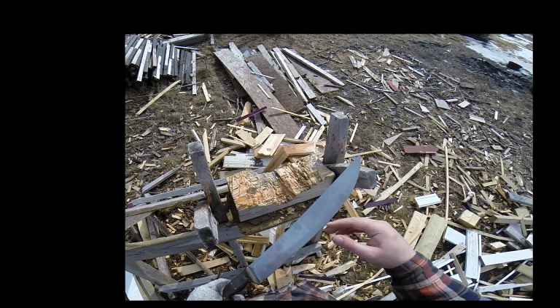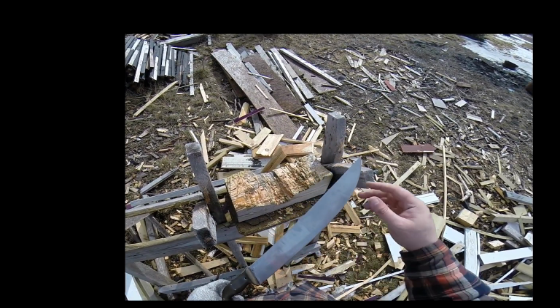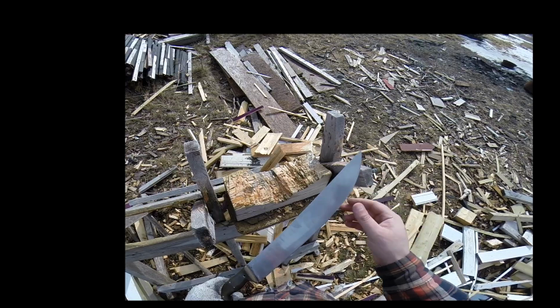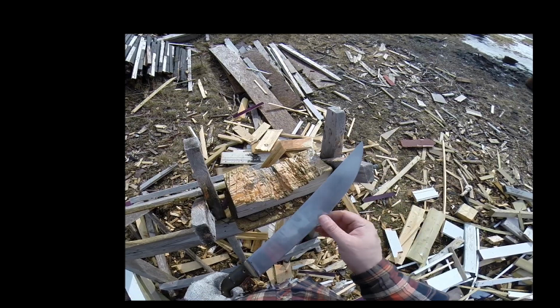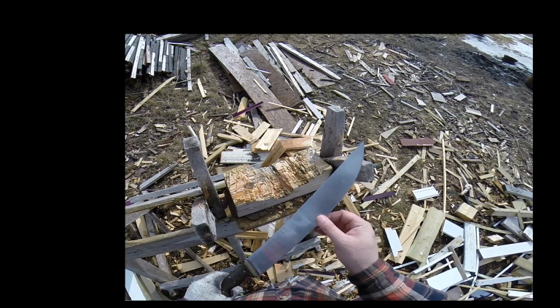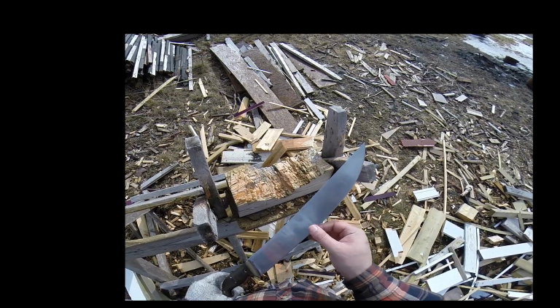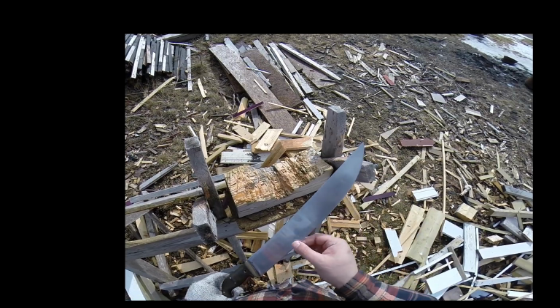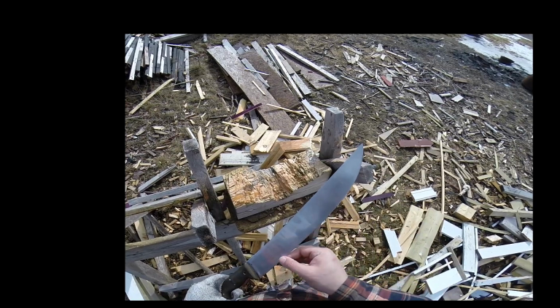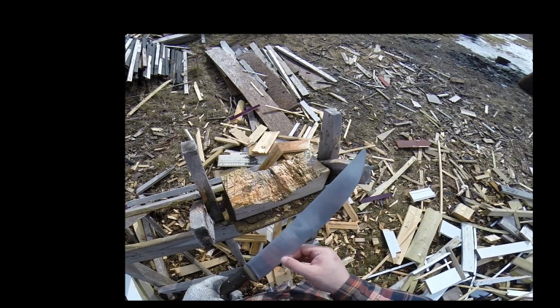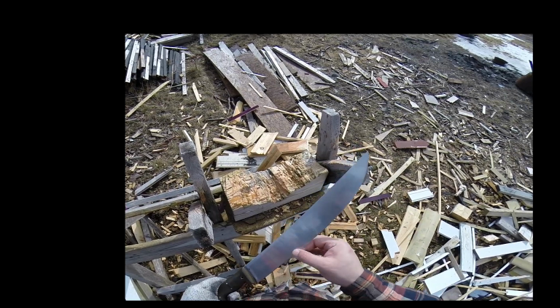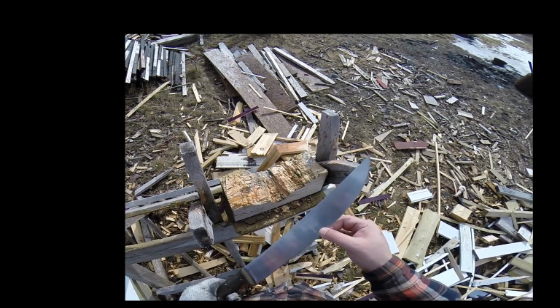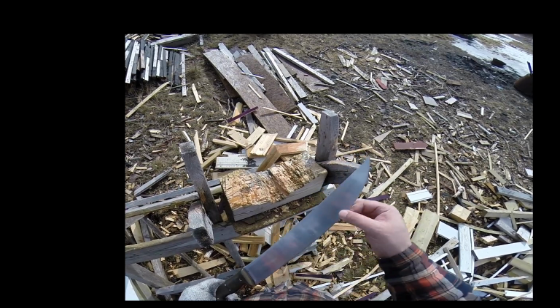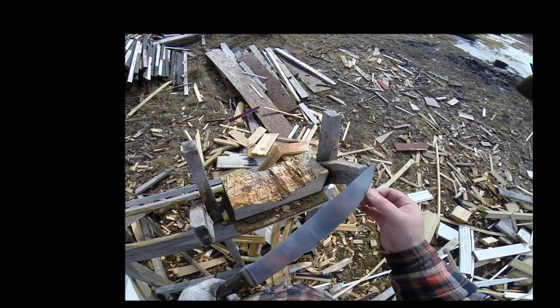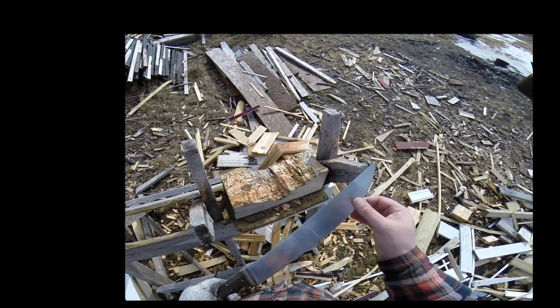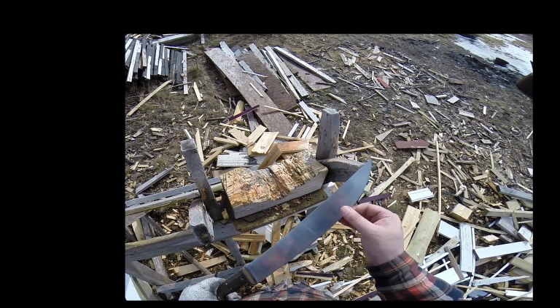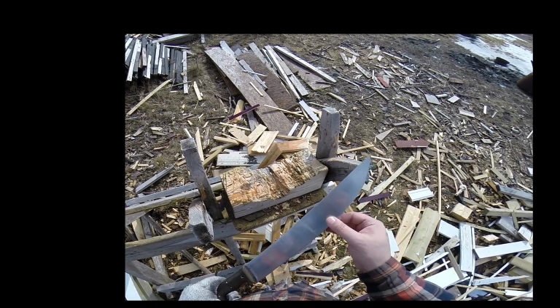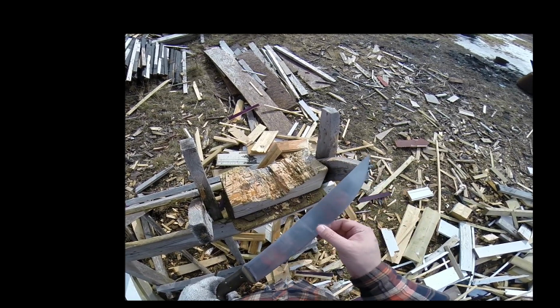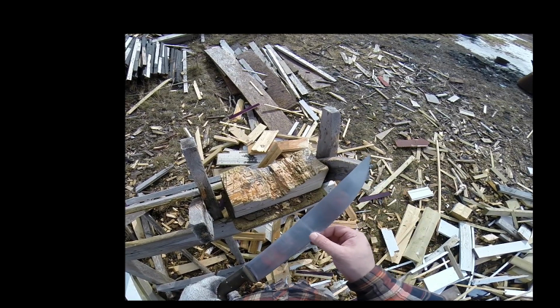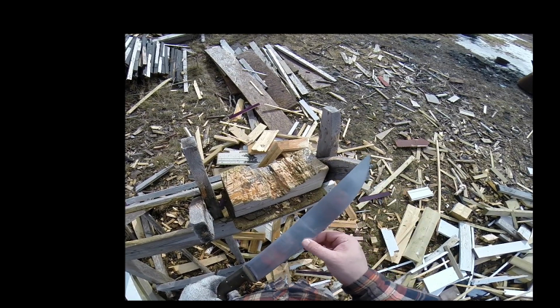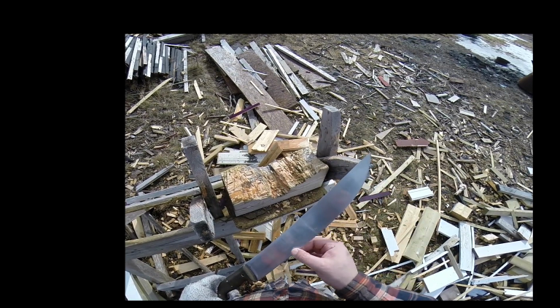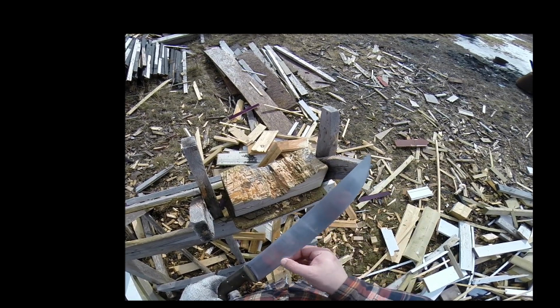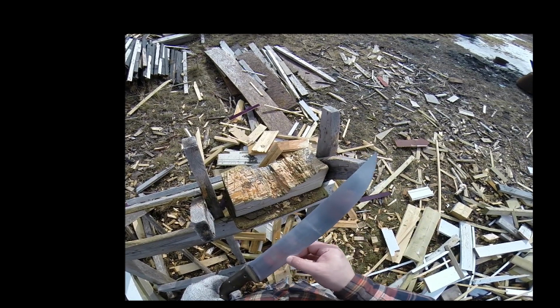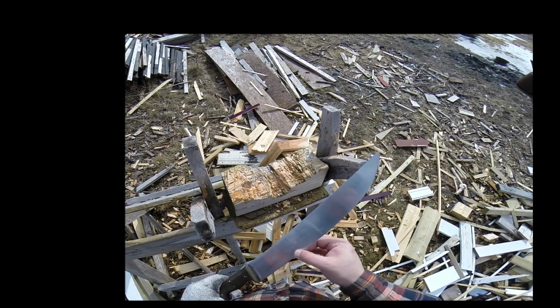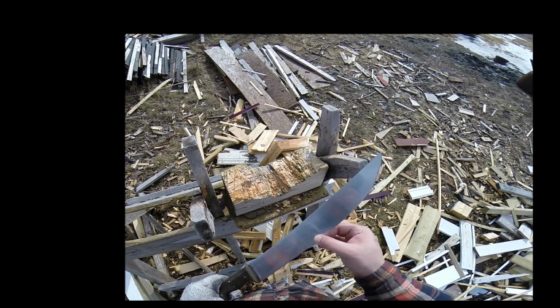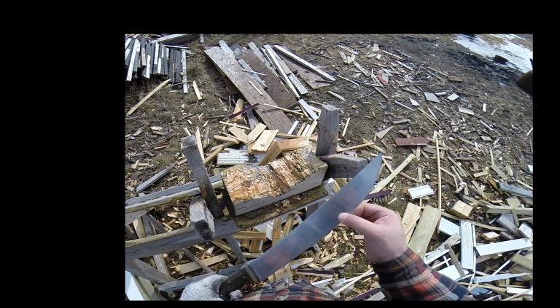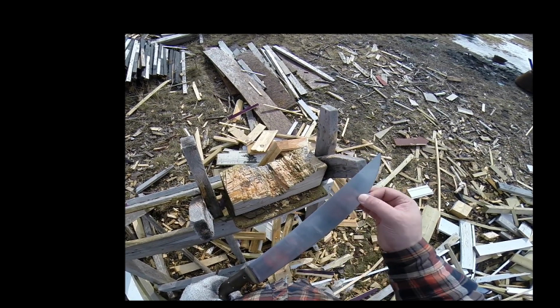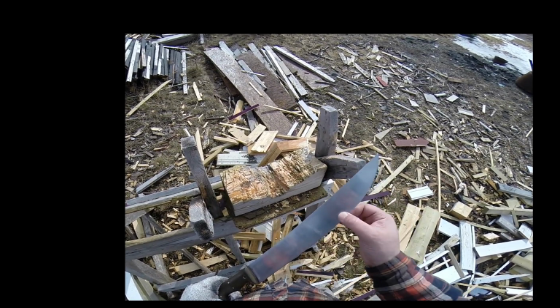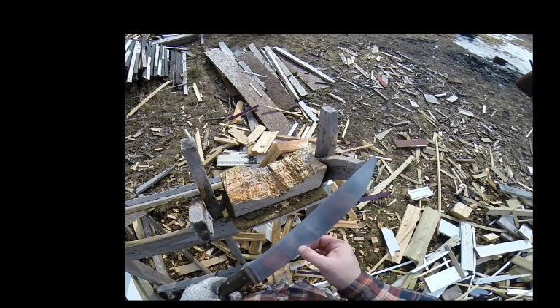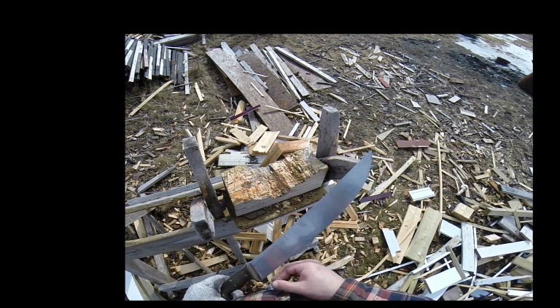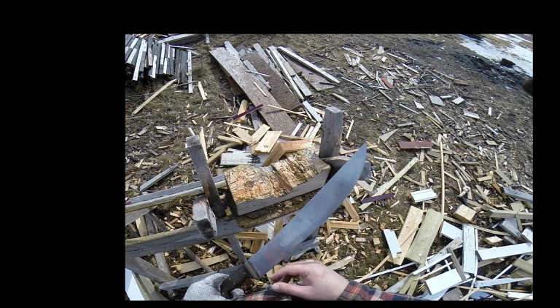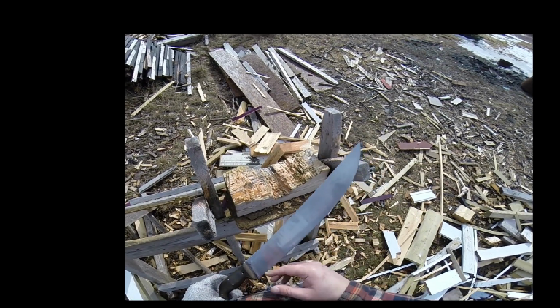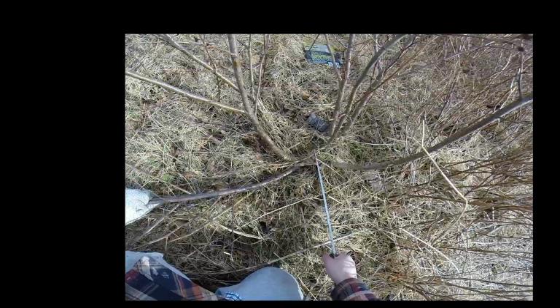You can notice a couple of little nicks there in the edge, as I expected, because I'm chopping into rocks — but nothing overly significant.